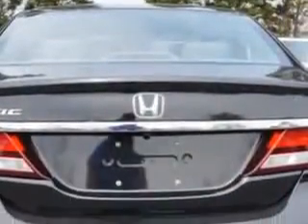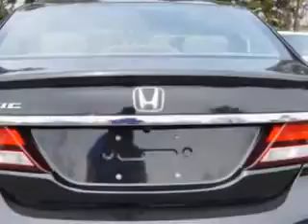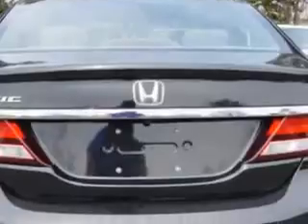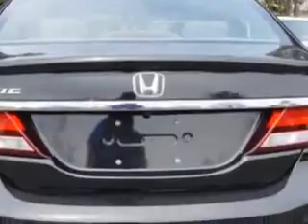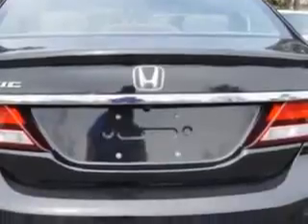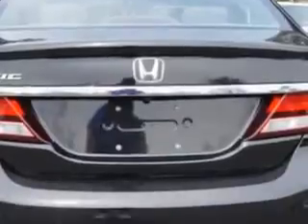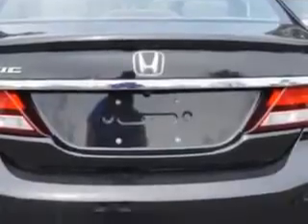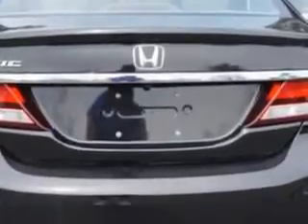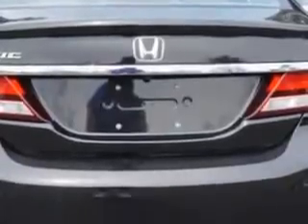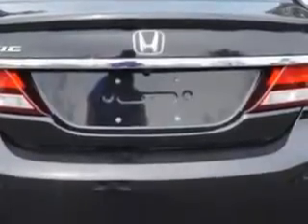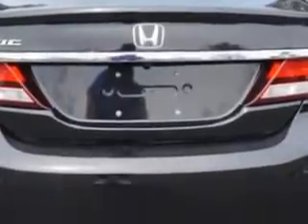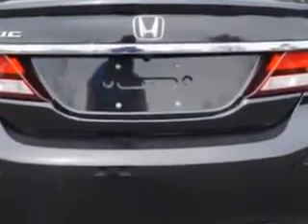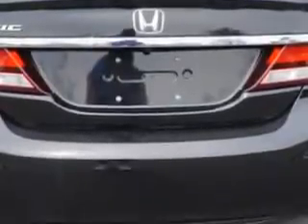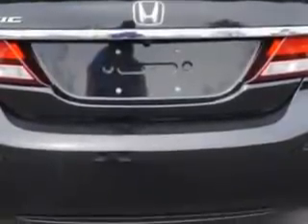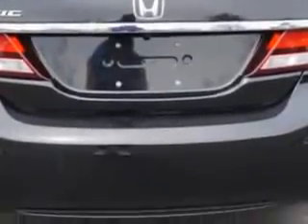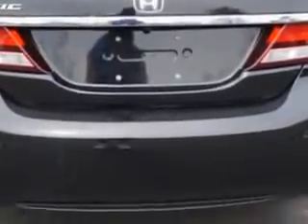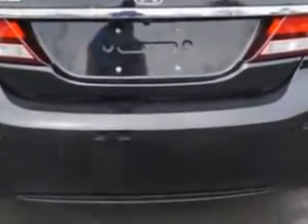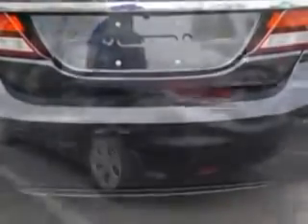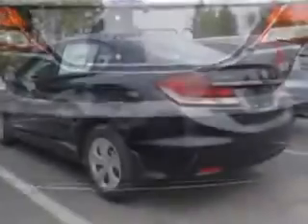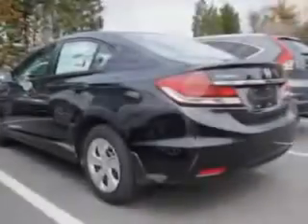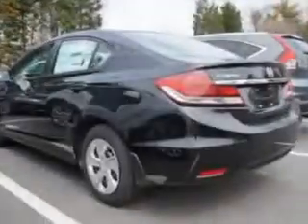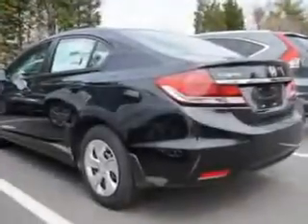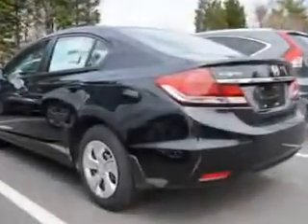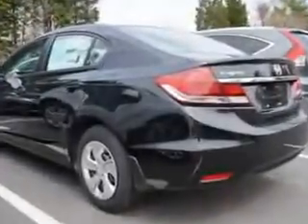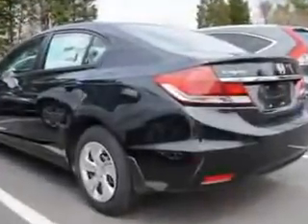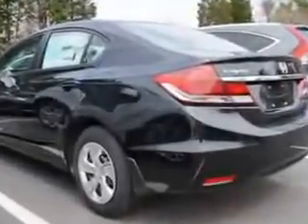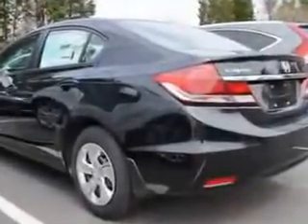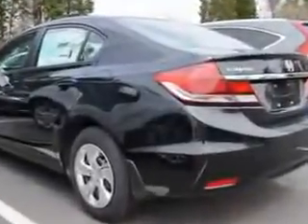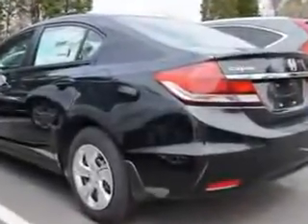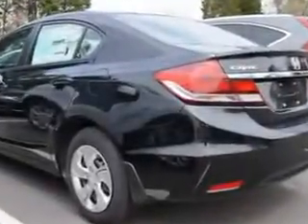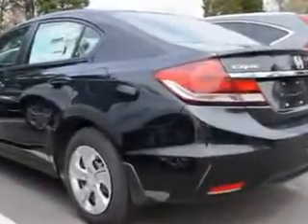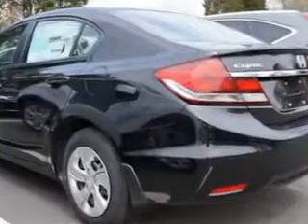Enjoy your drive and have peace of mind in this 2014 Honda Civic. See us at Van York Auto Mall today.